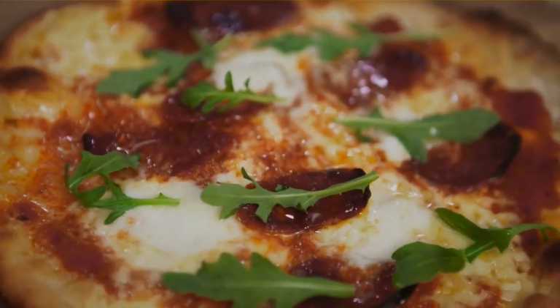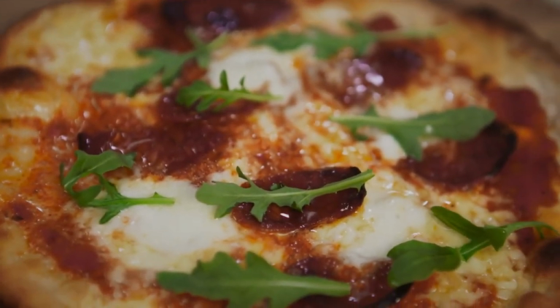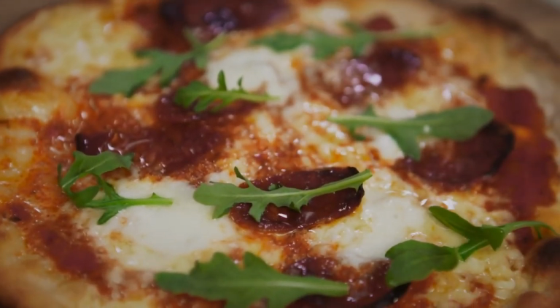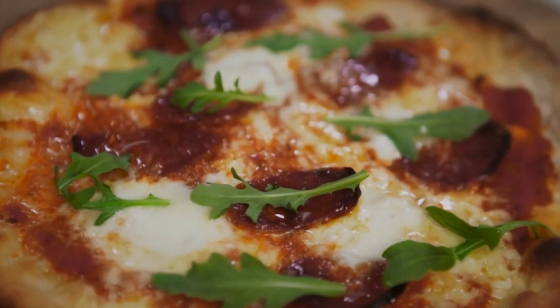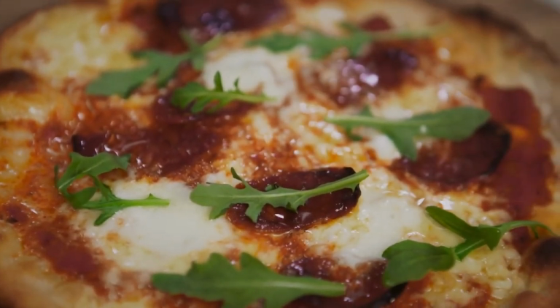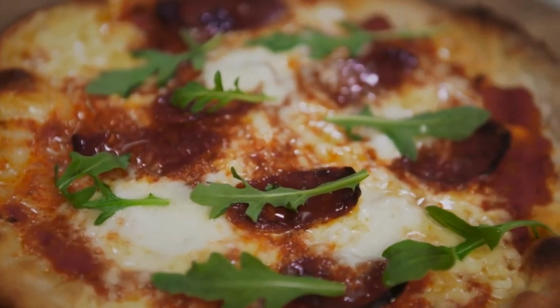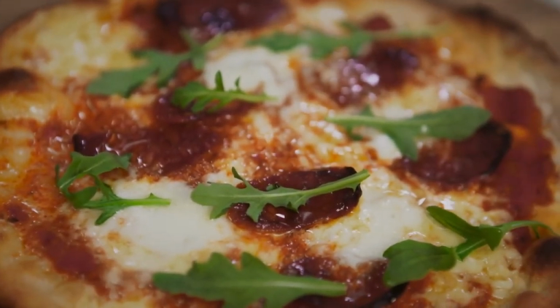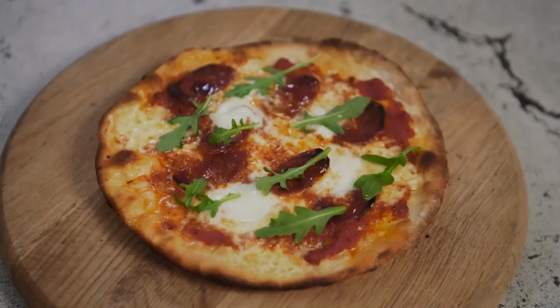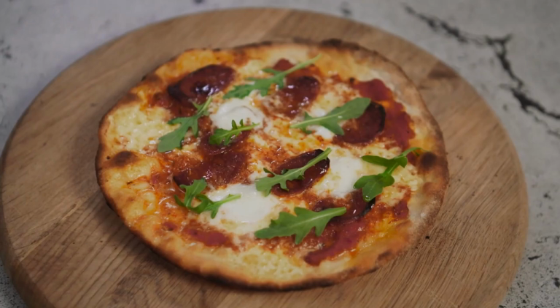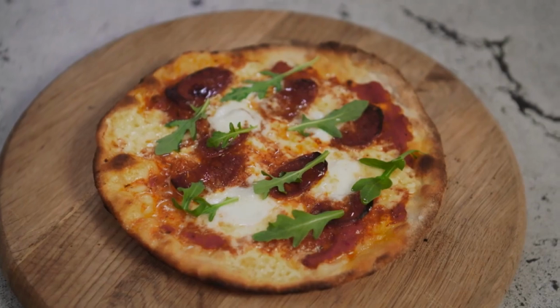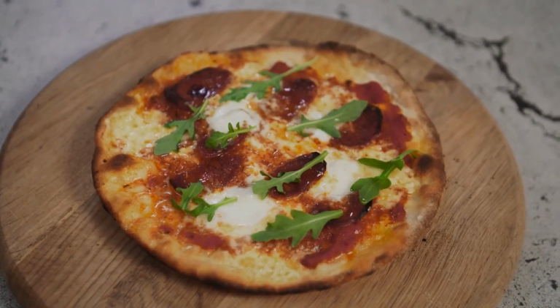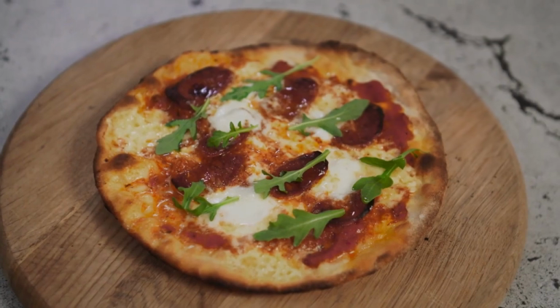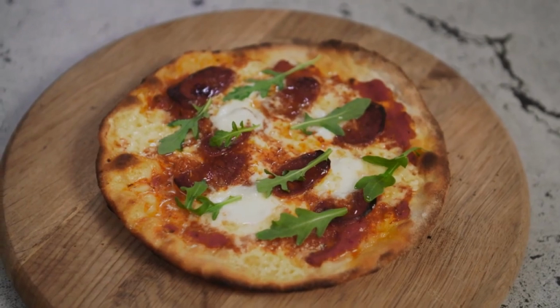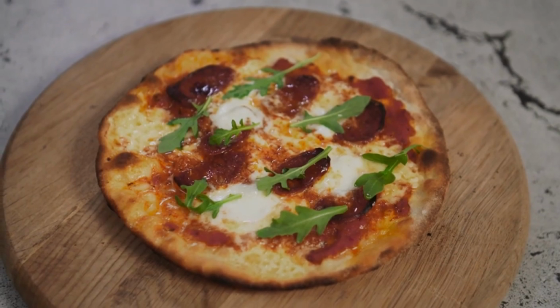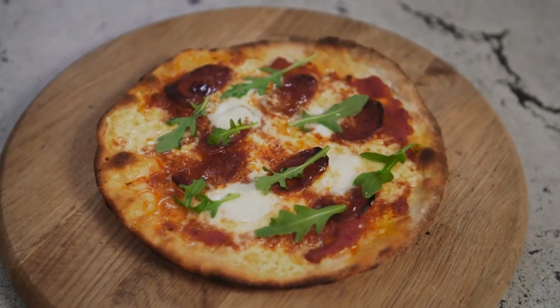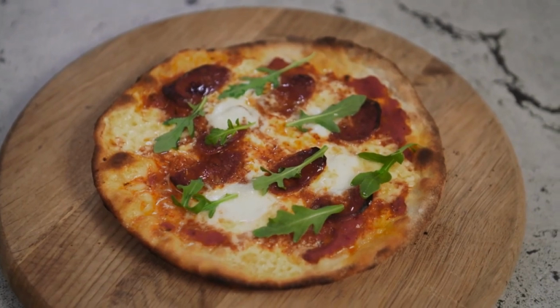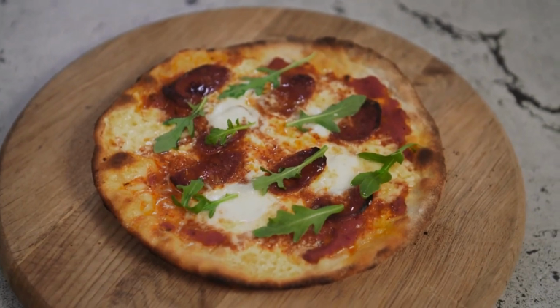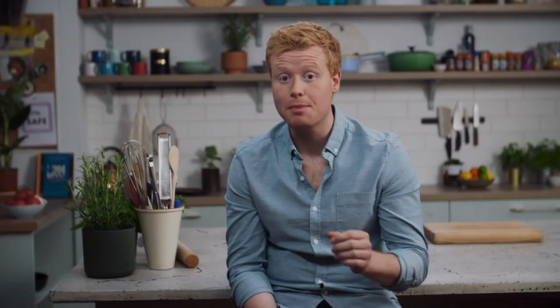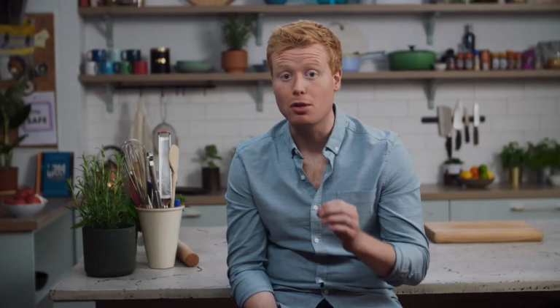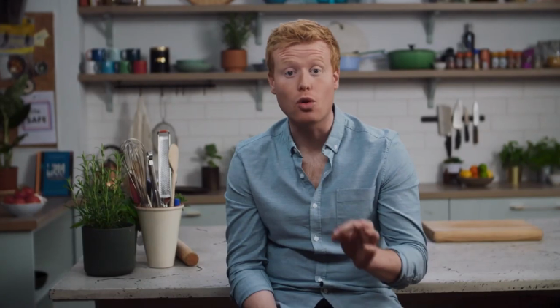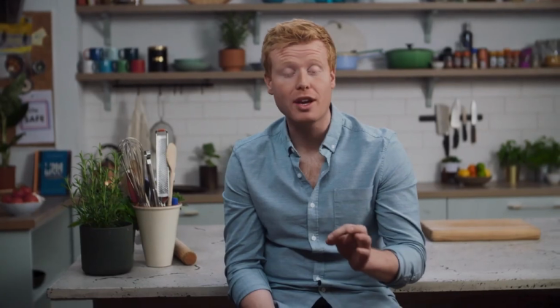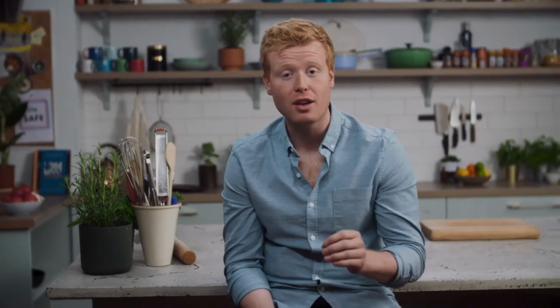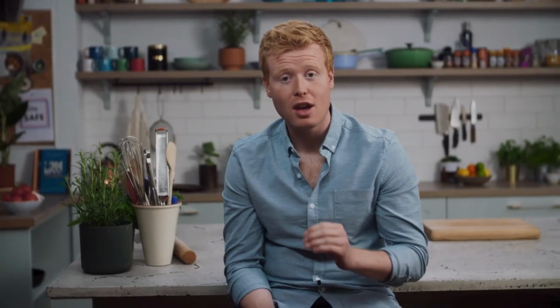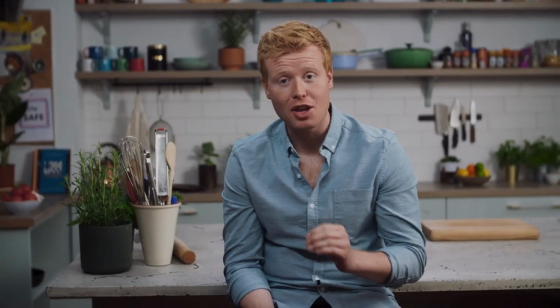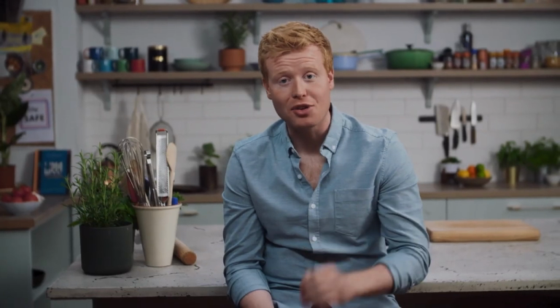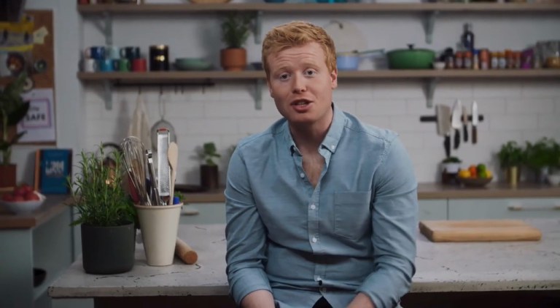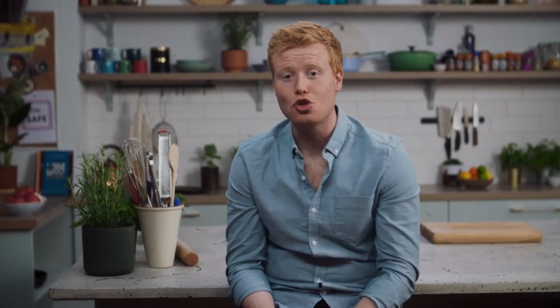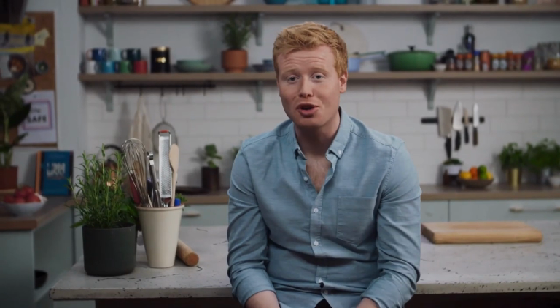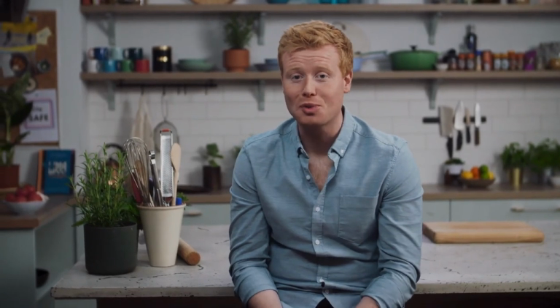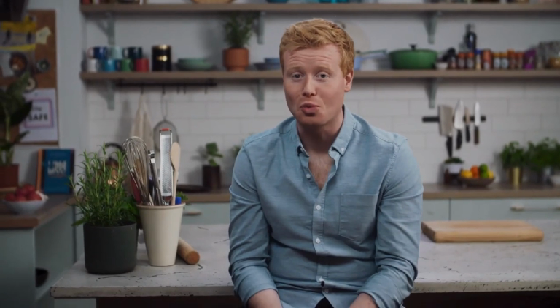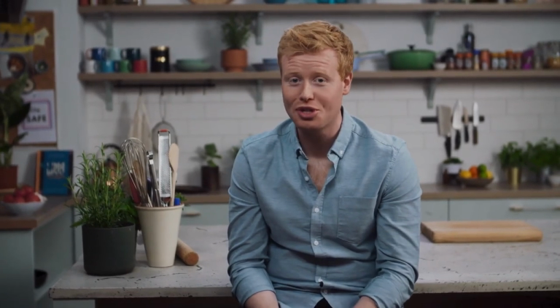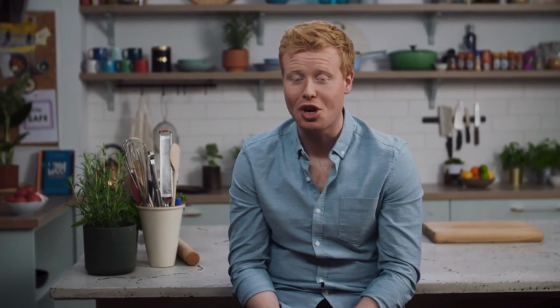It's a one pan pizza — beautiful, delicious, simple and quick, and you can kill two birds with one stone.